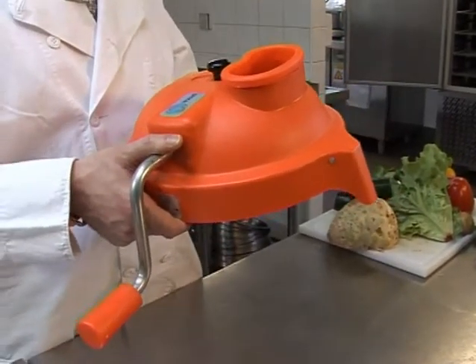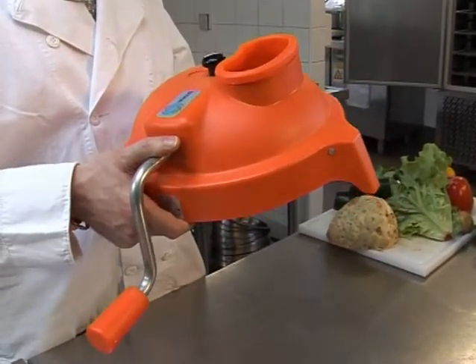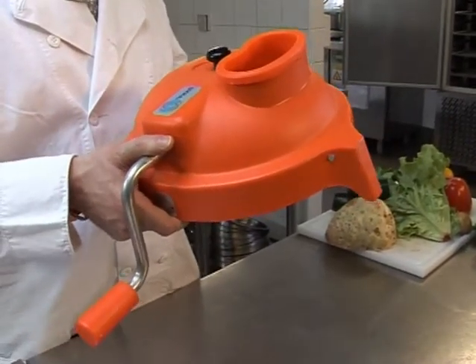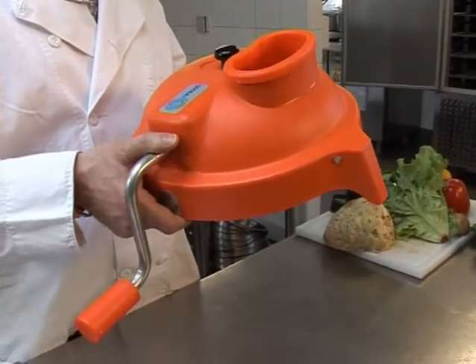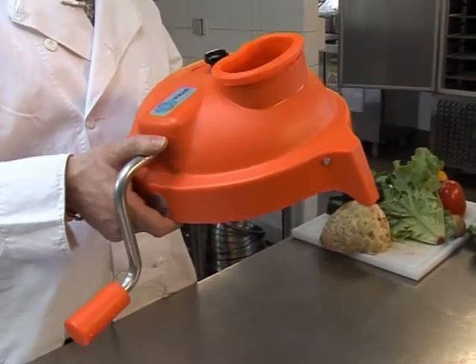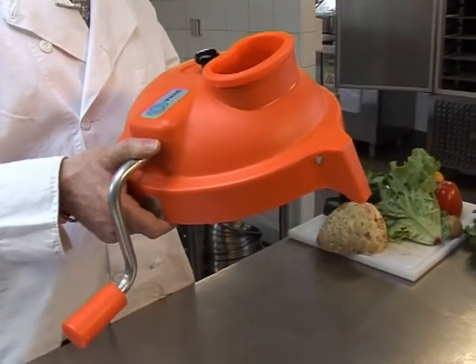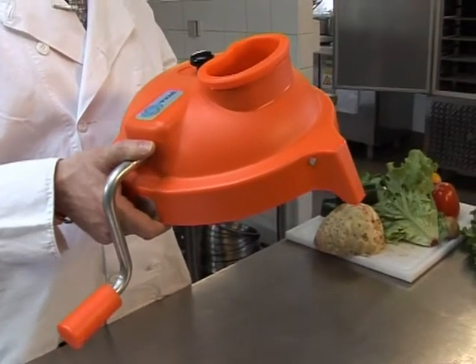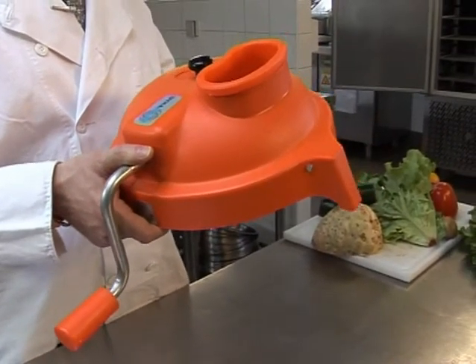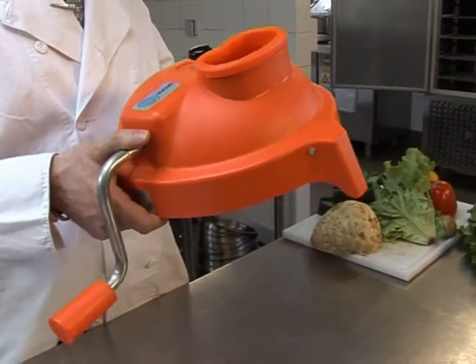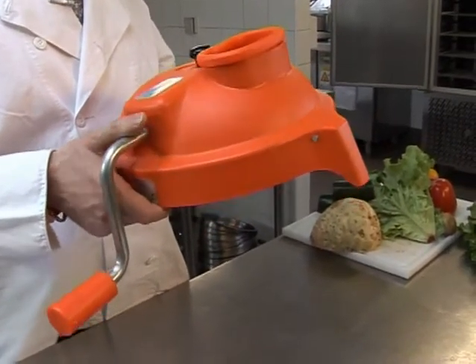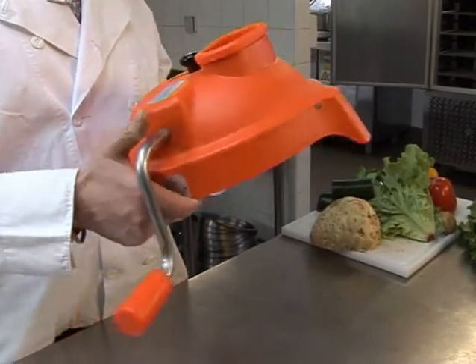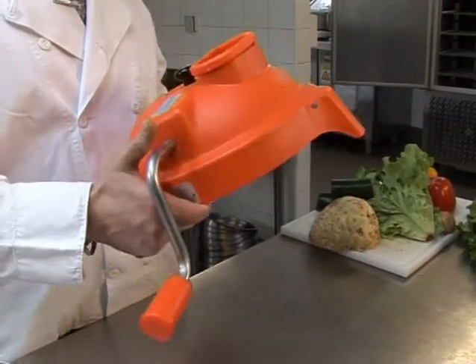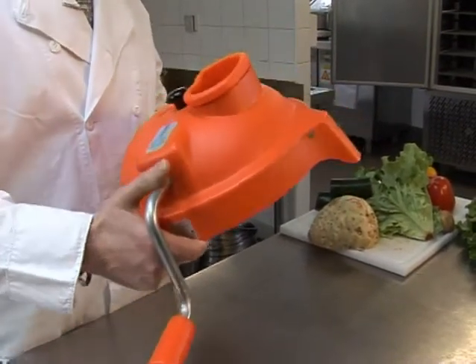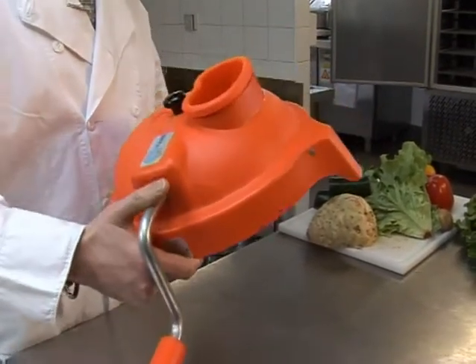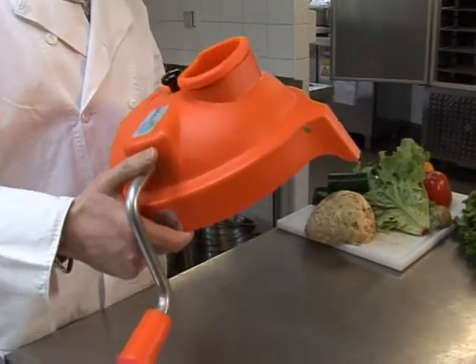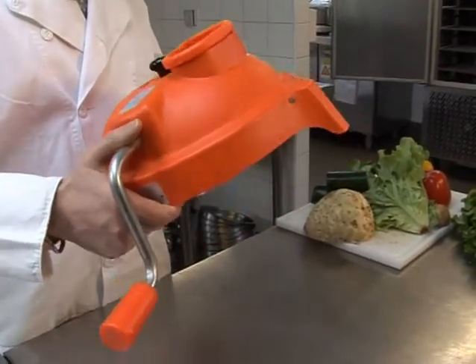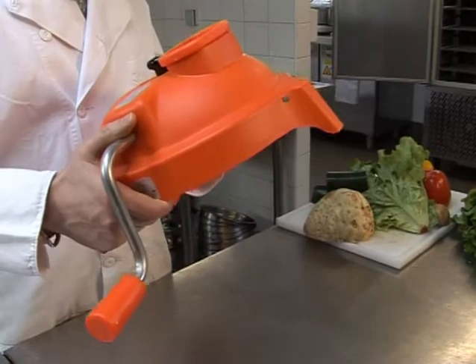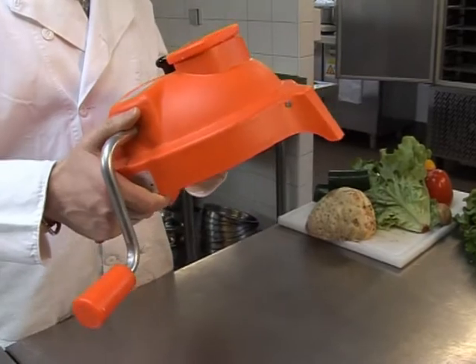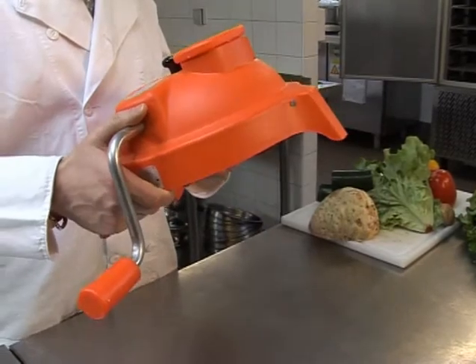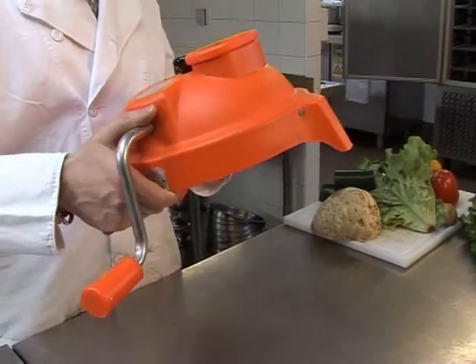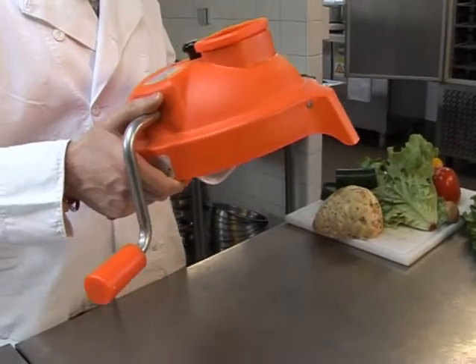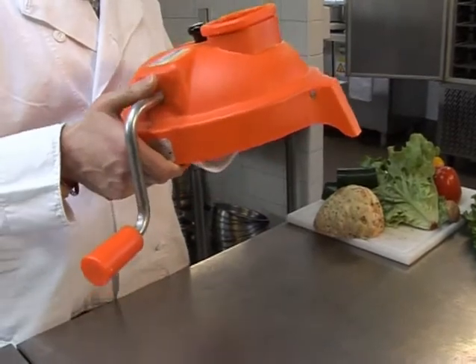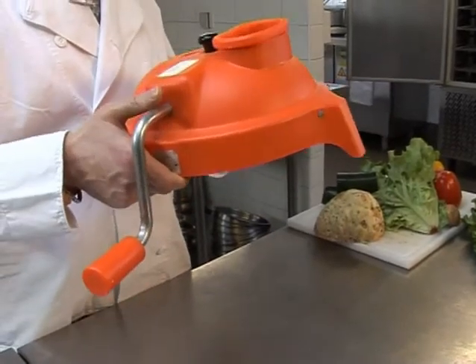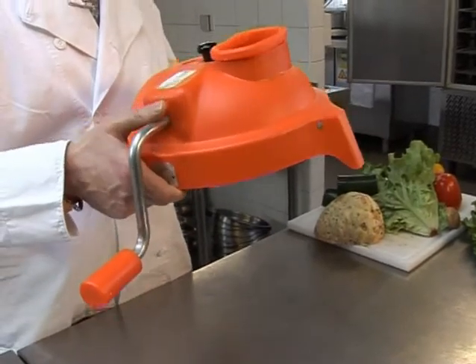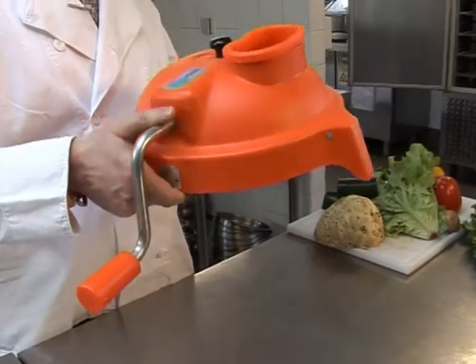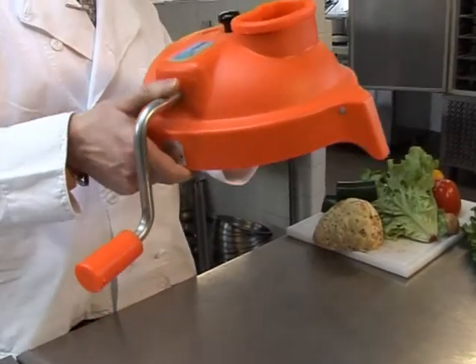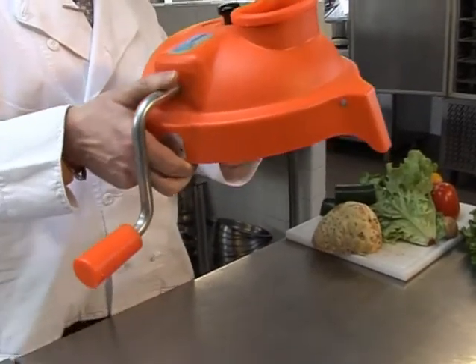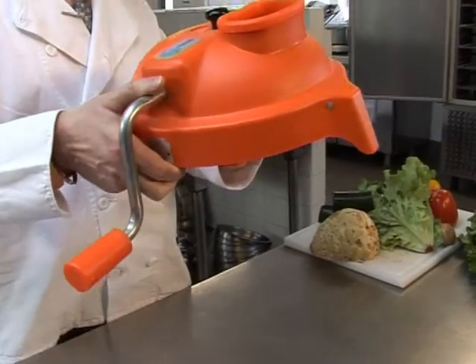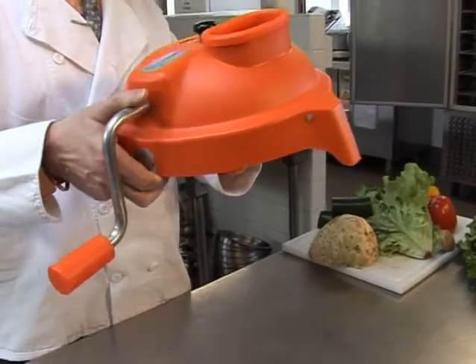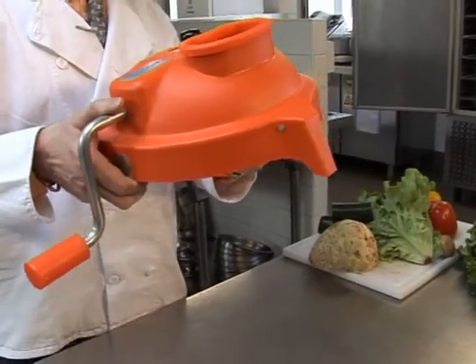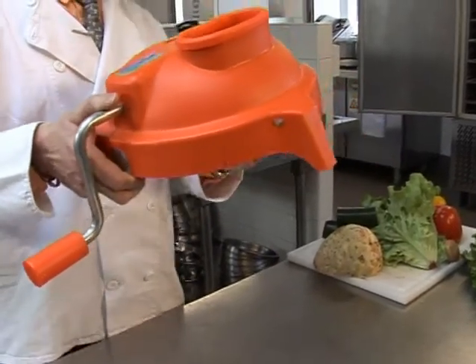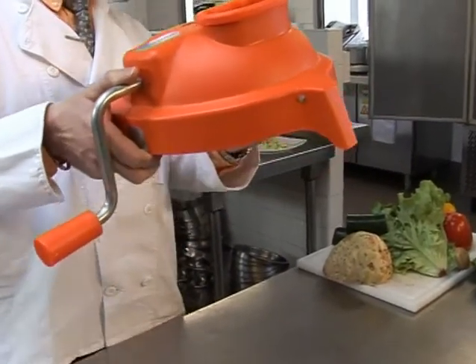Its patented locking and rotating disc system ensures a clean, consistent cut of vegetables, fruit and some cooked meats.